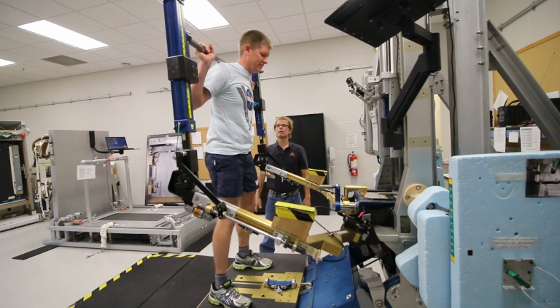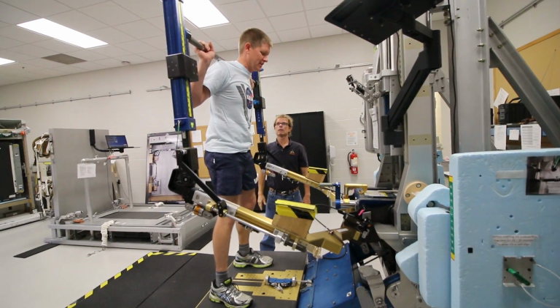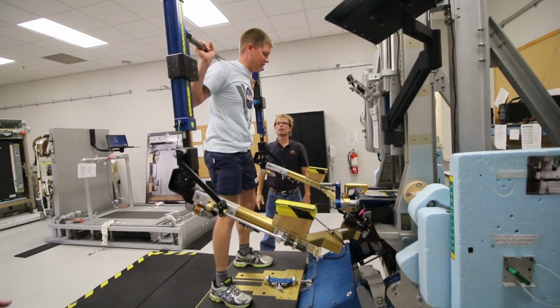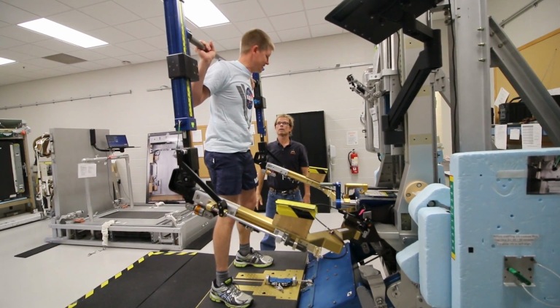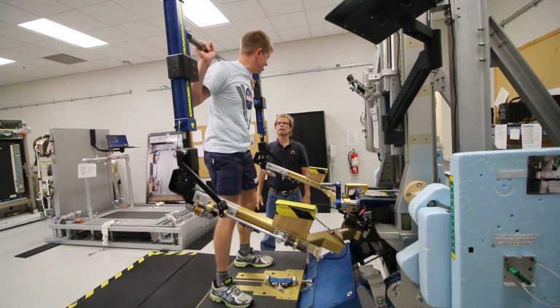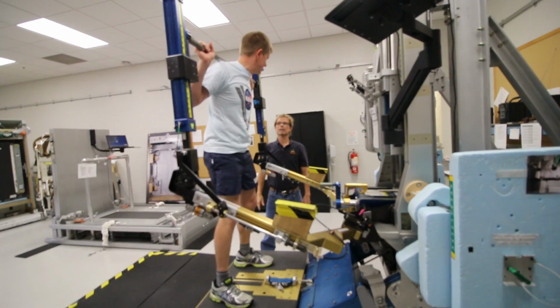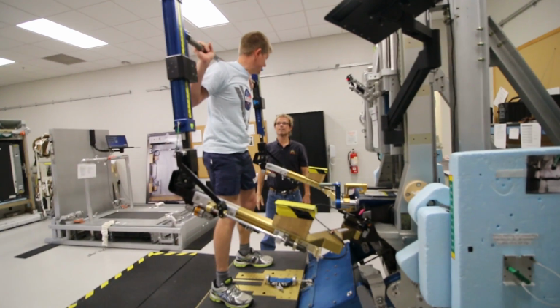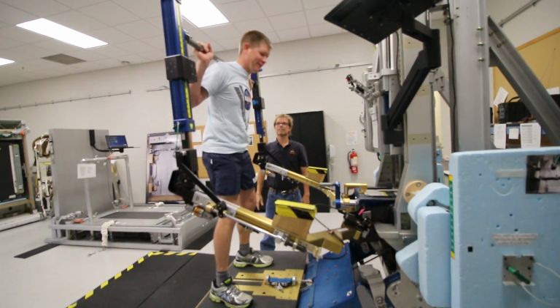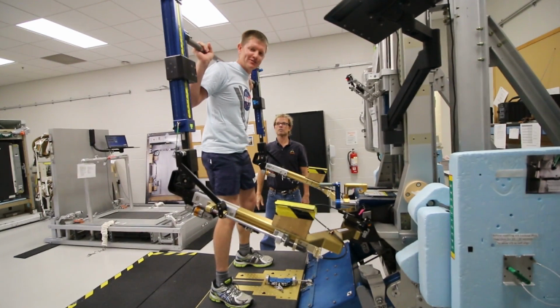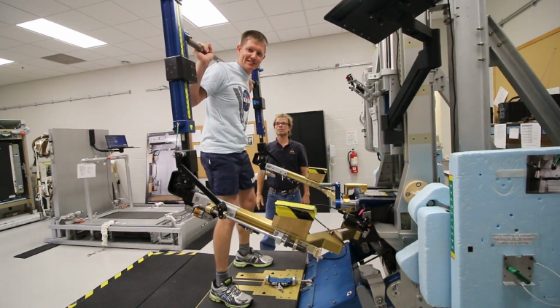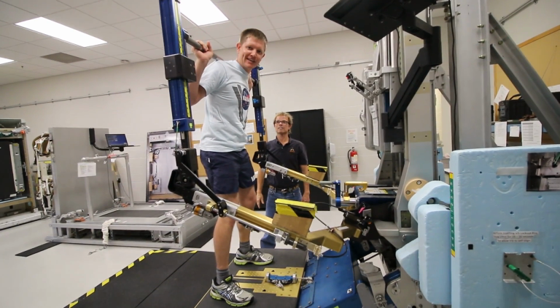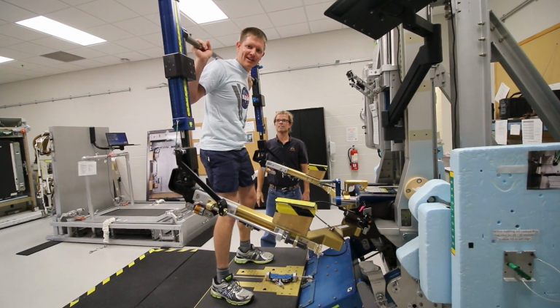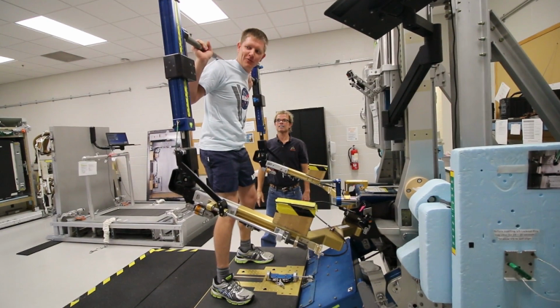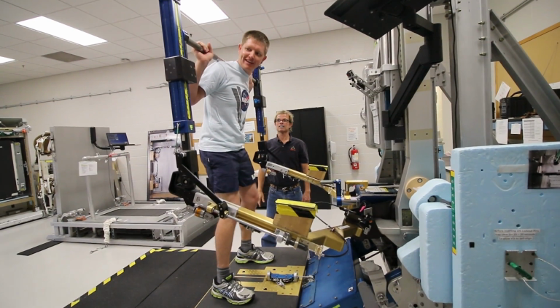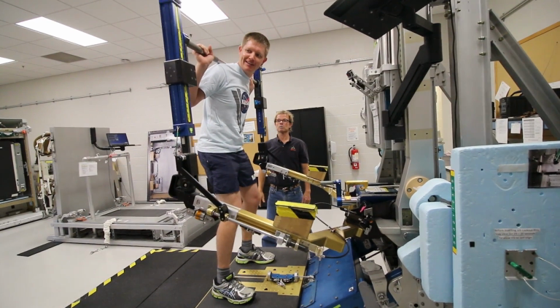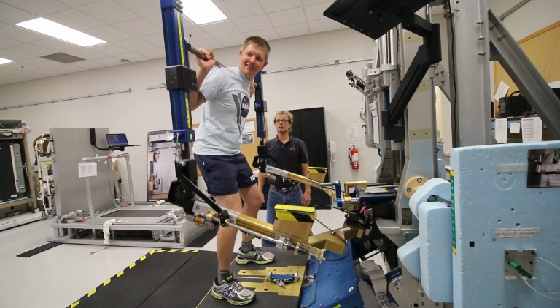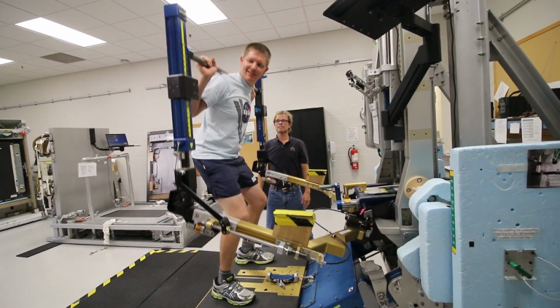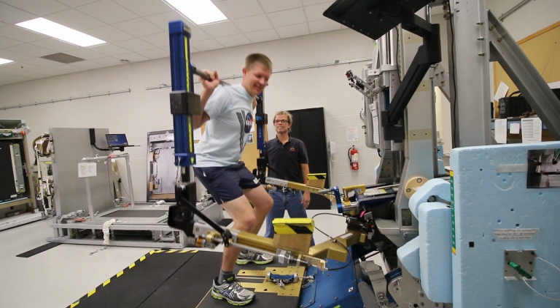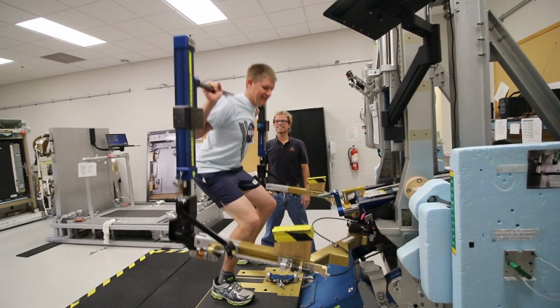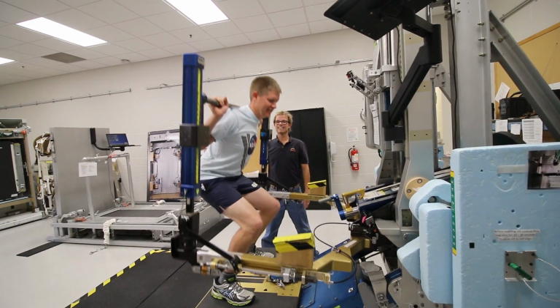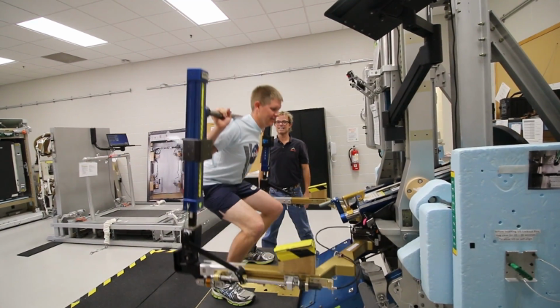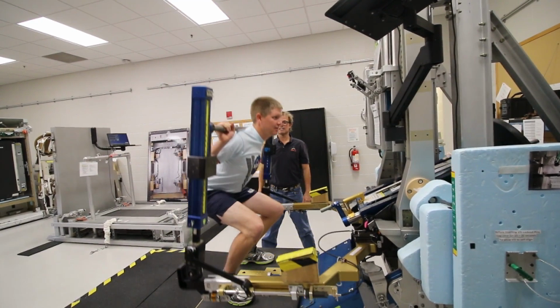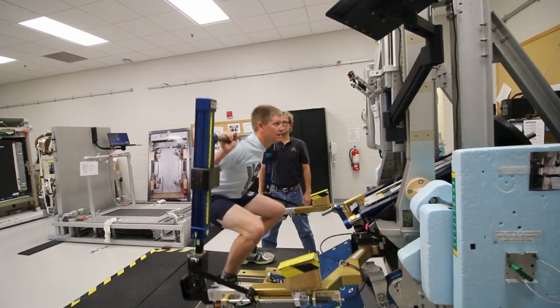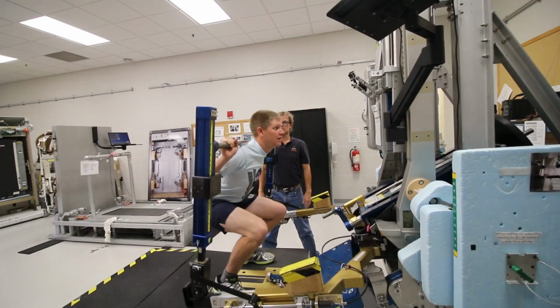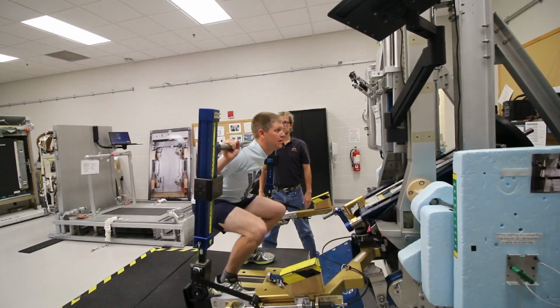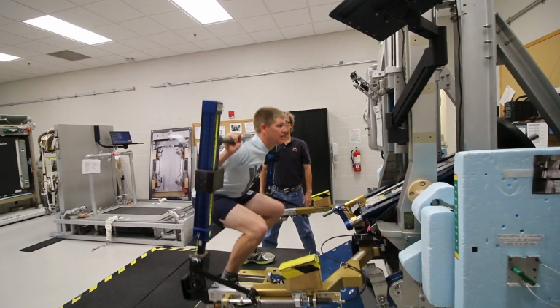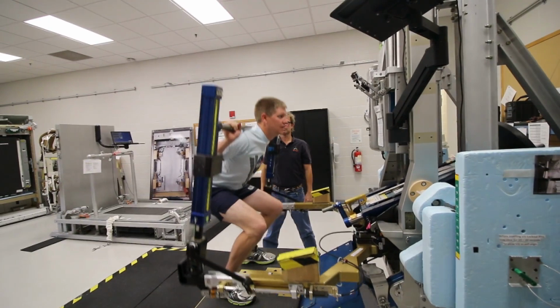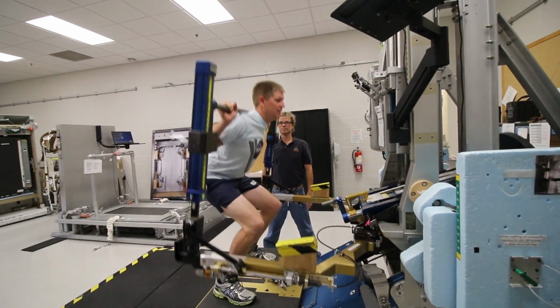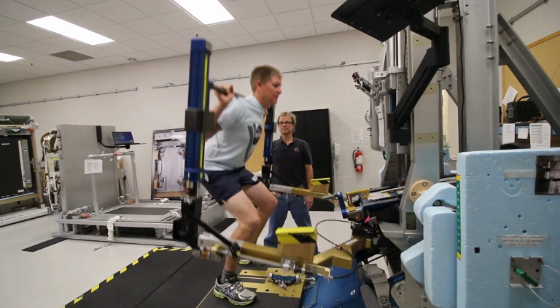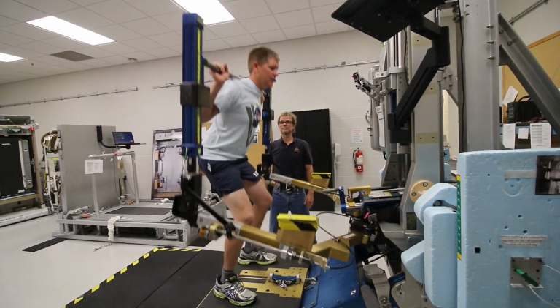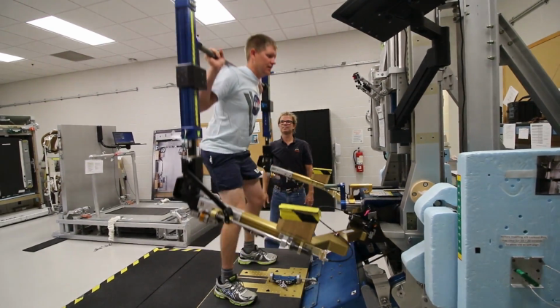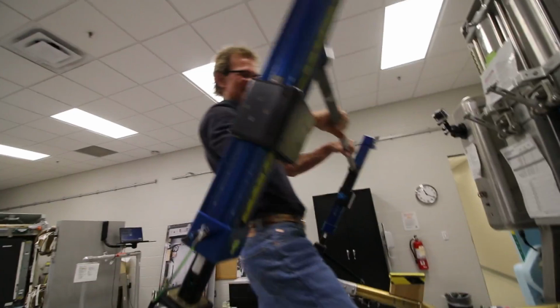Feels like weight. It feels exactly like weight. That's how it was designed.